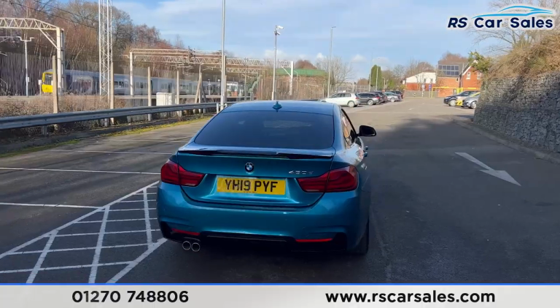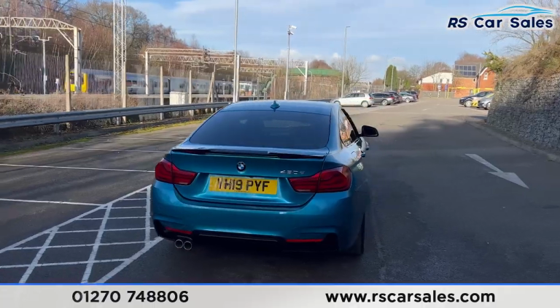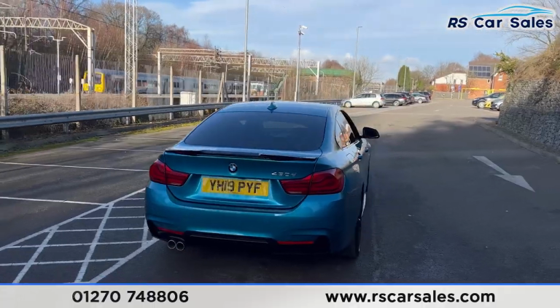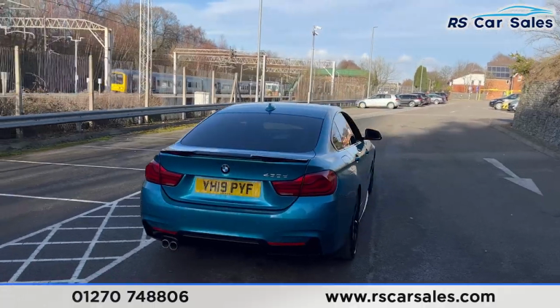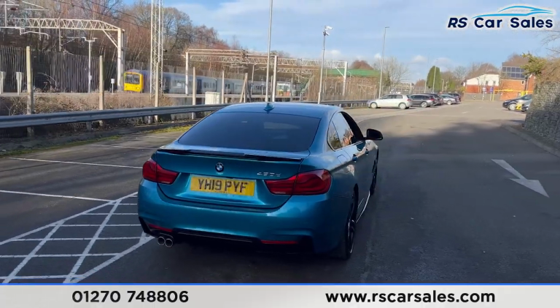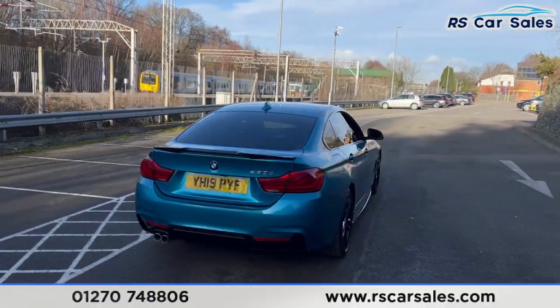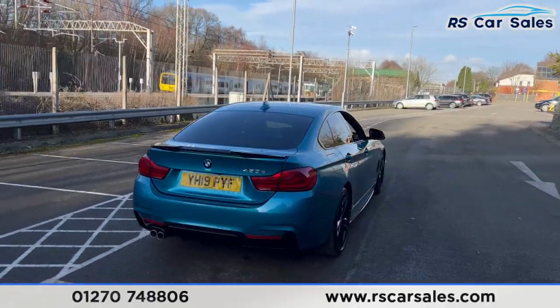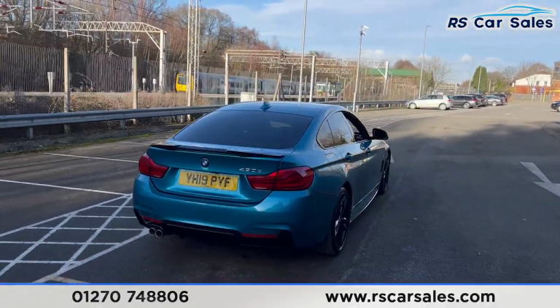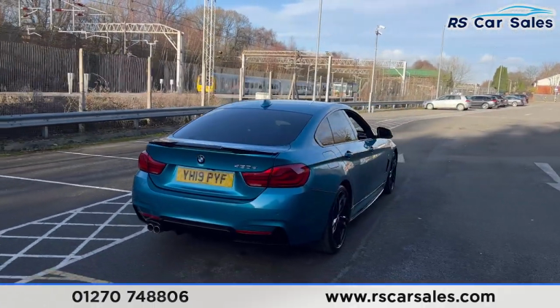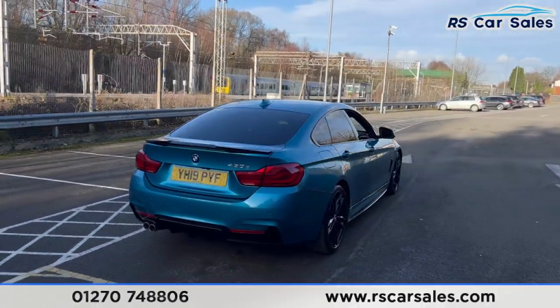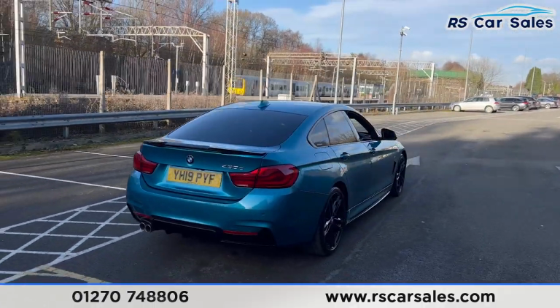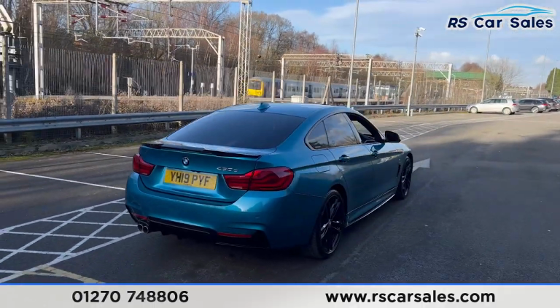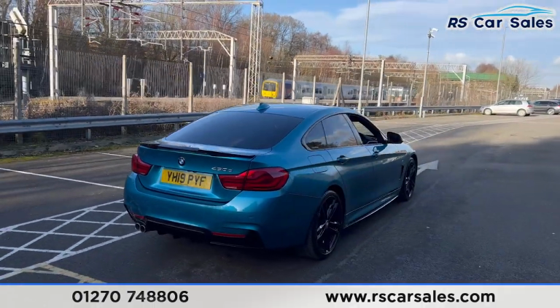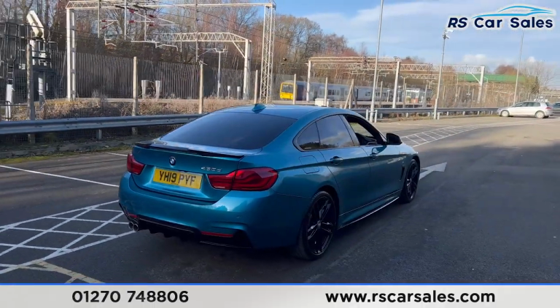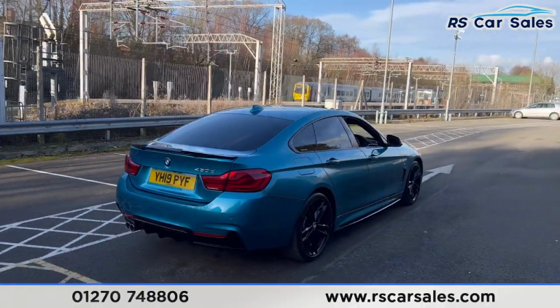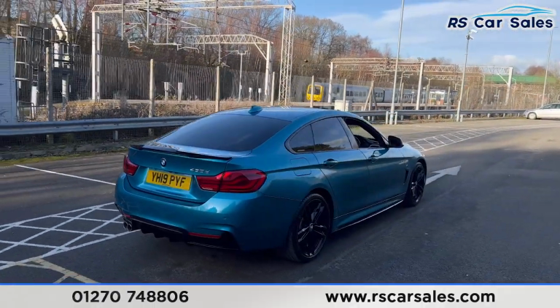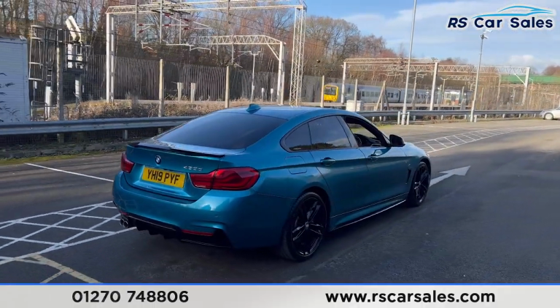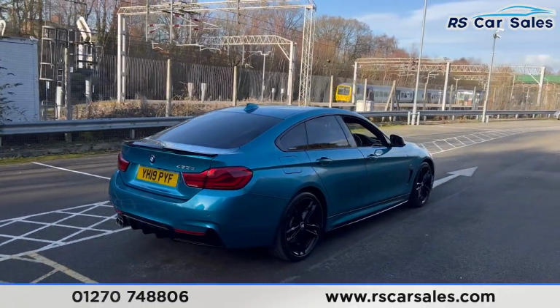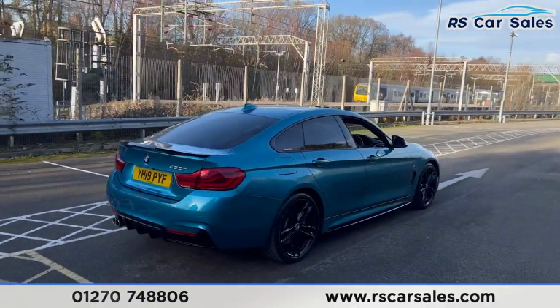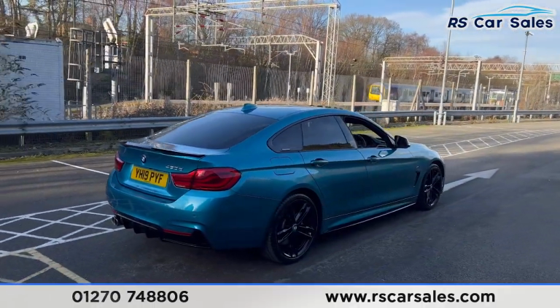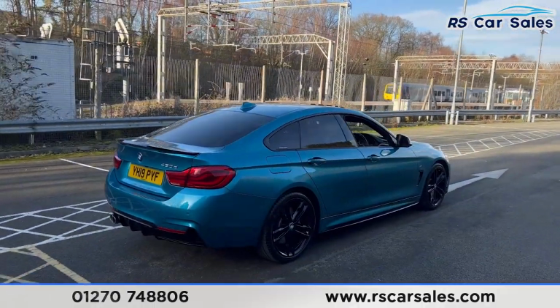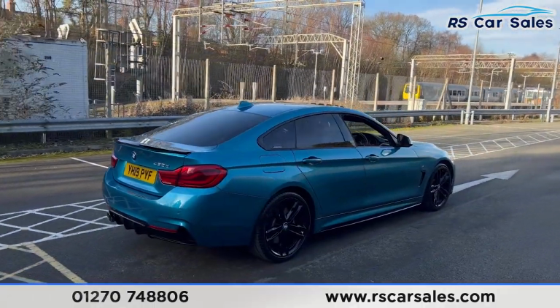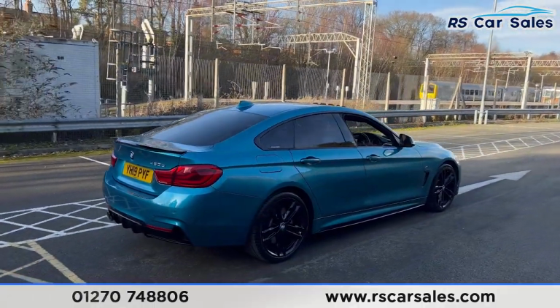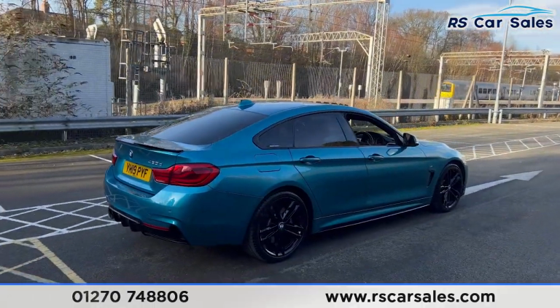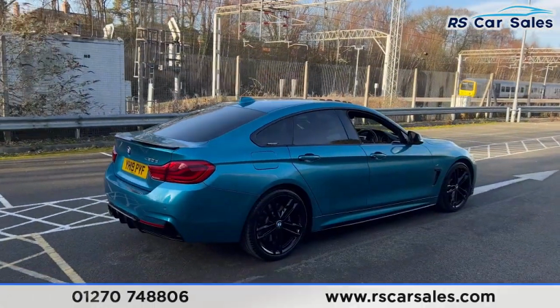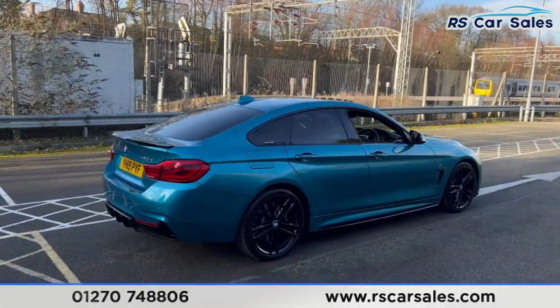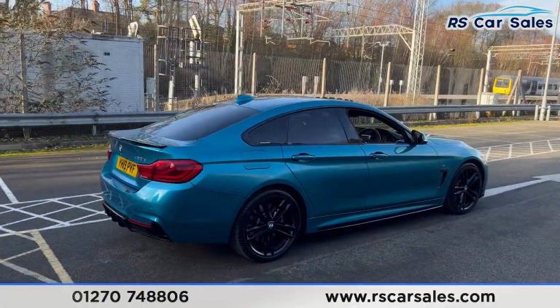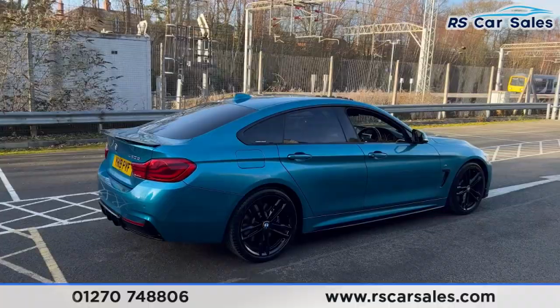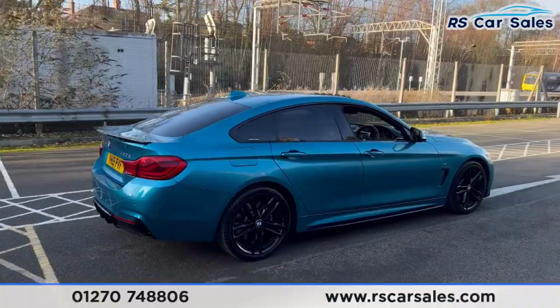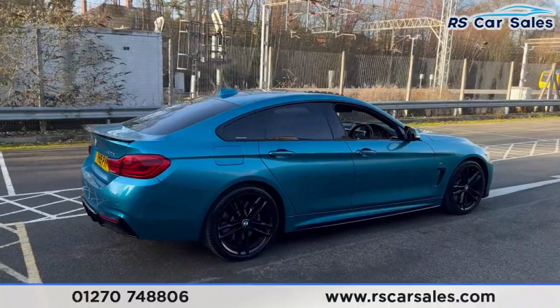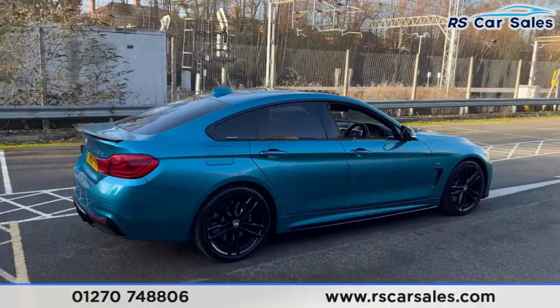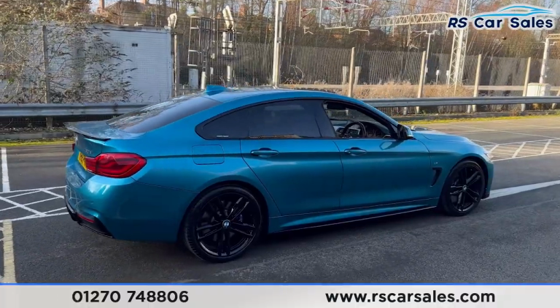Back around to the driver side, you'll find this vehicle is free from any major marks, dents or scratches.